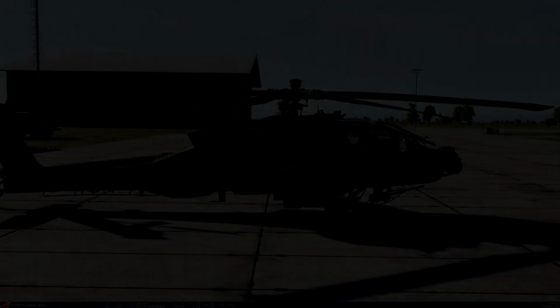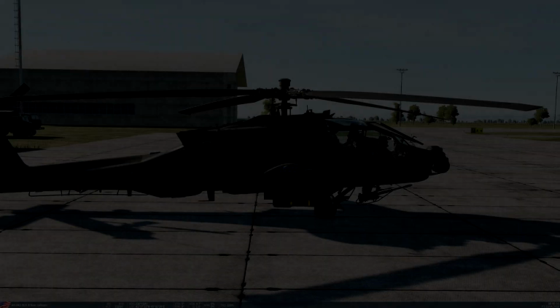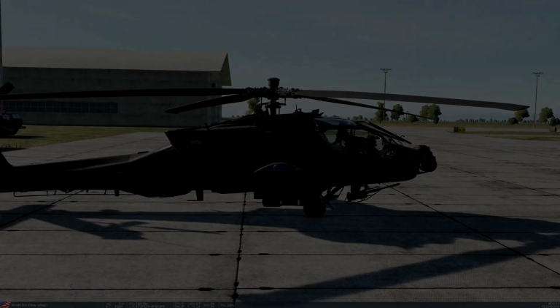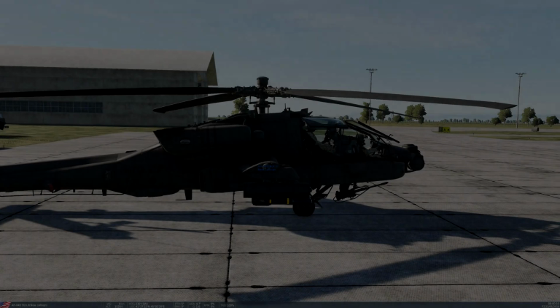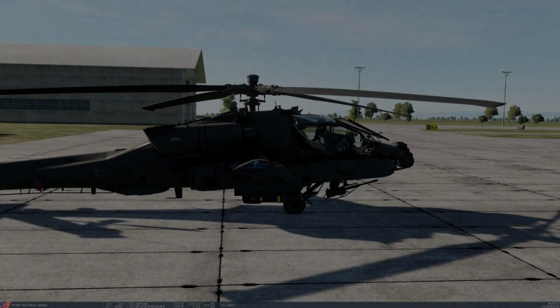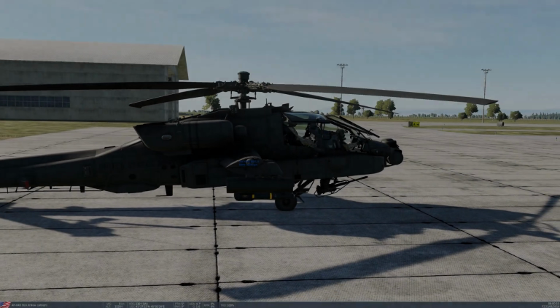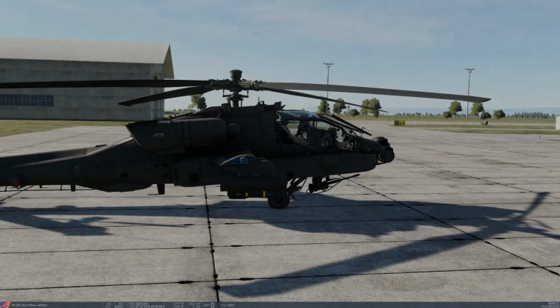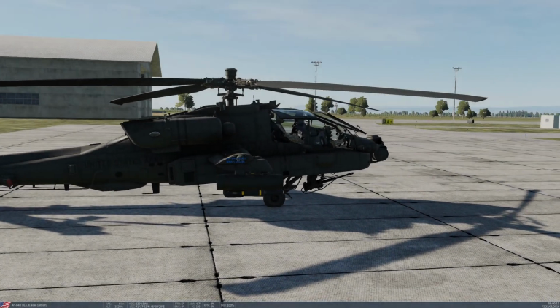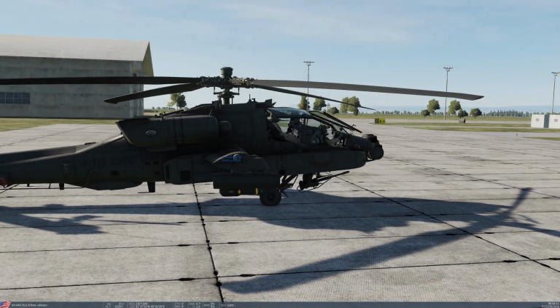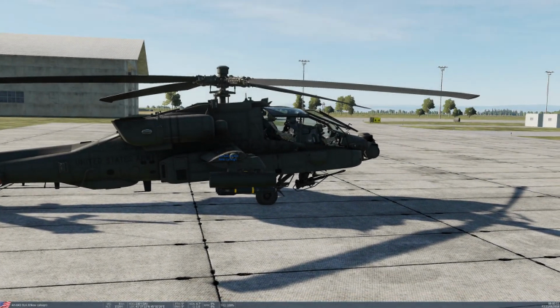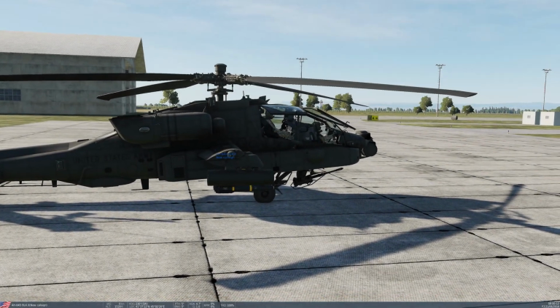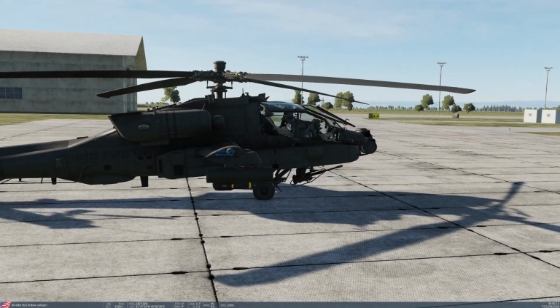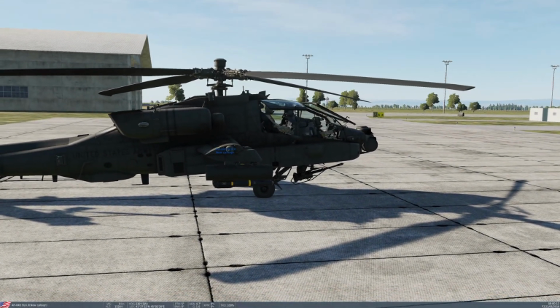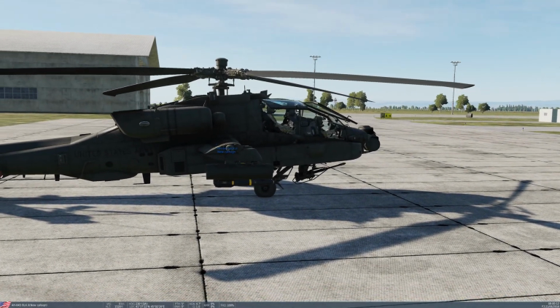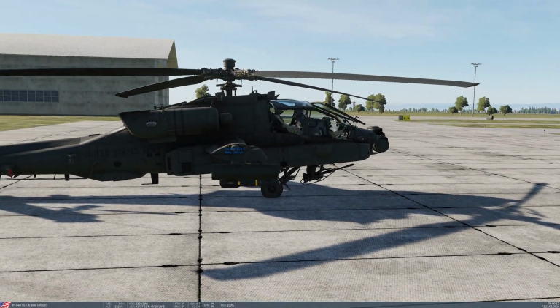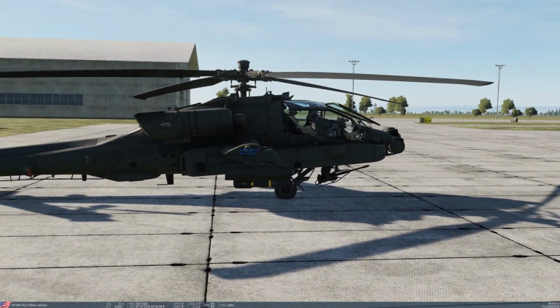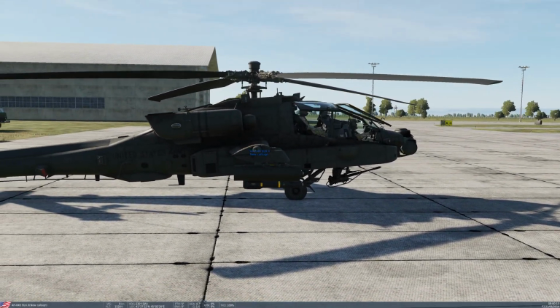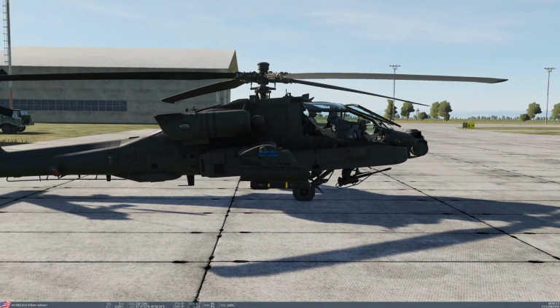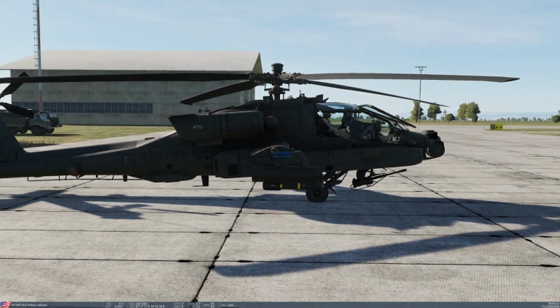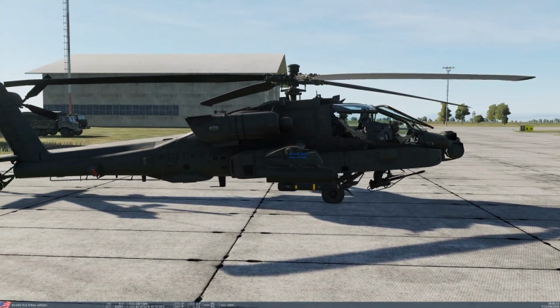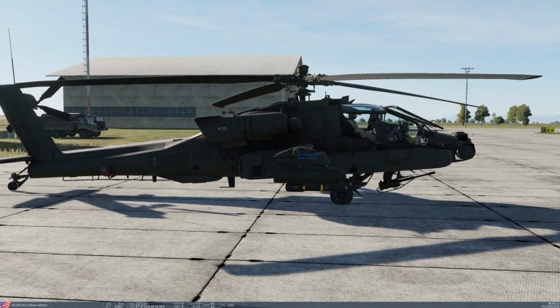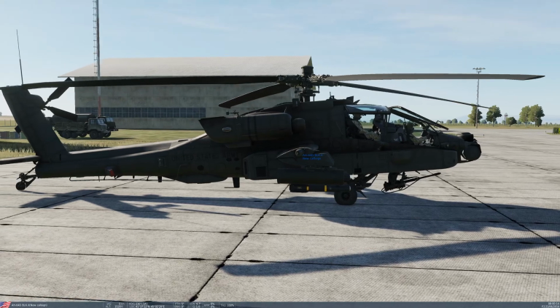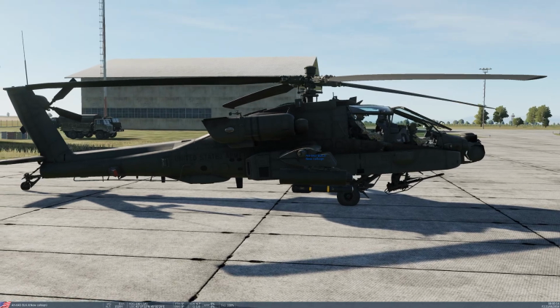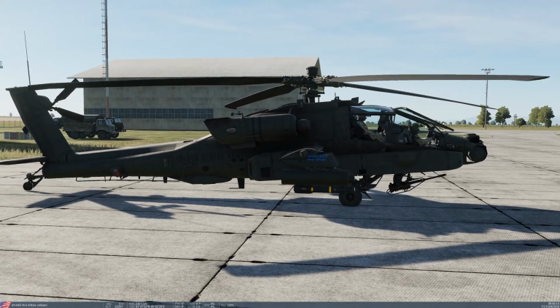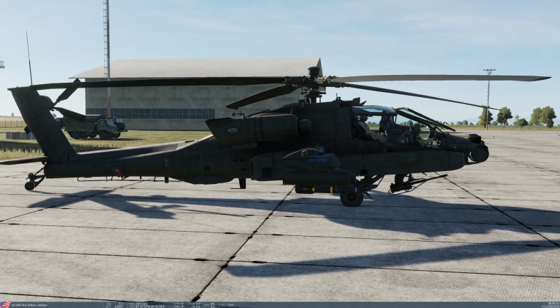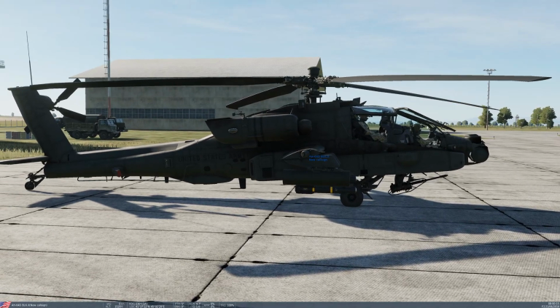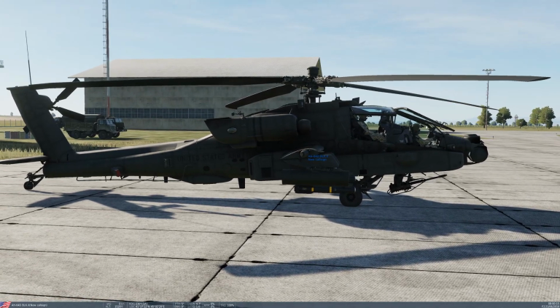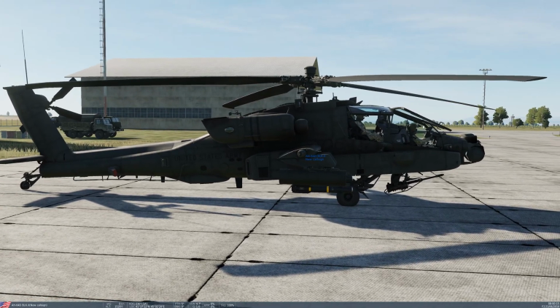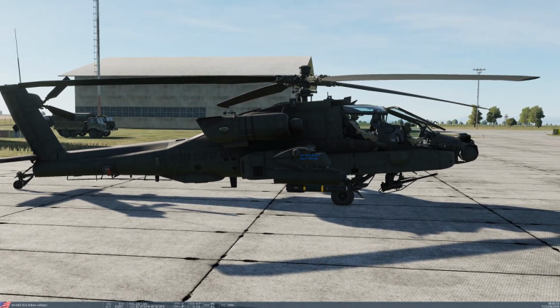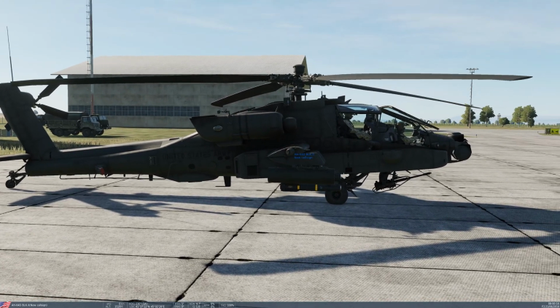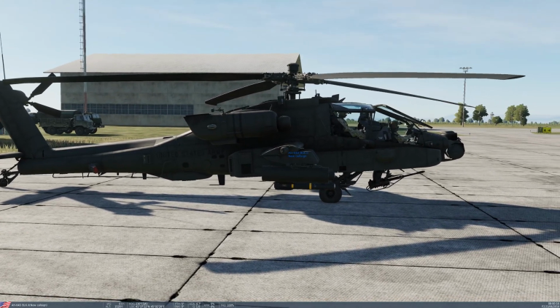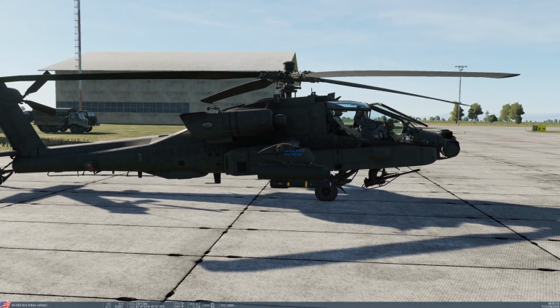This is Banjo. Today I'm taking a look at the startup procedure for the AH-64D Apache released for DCS World.